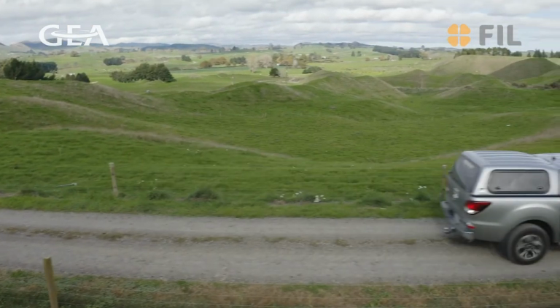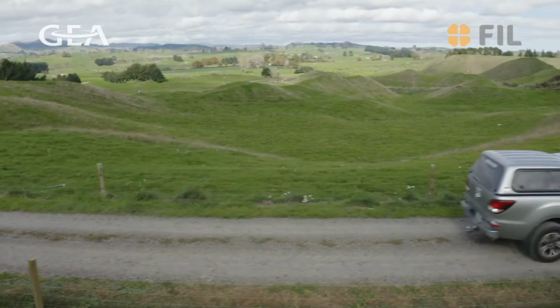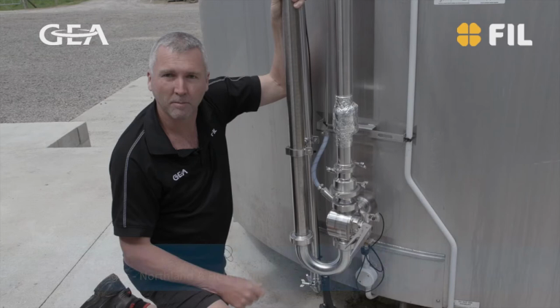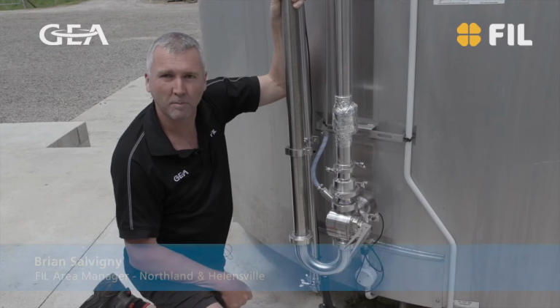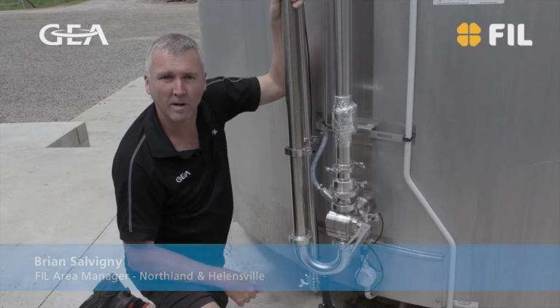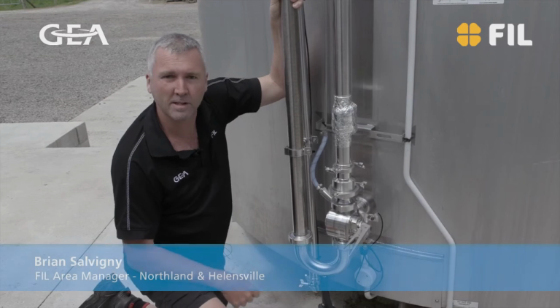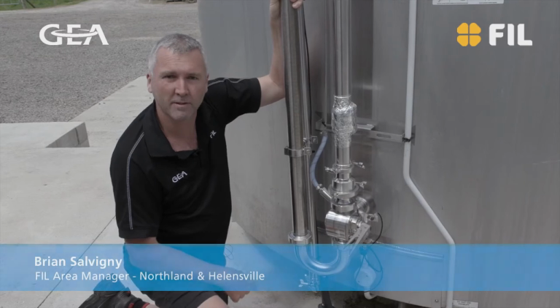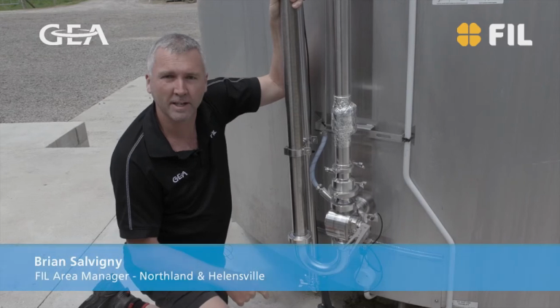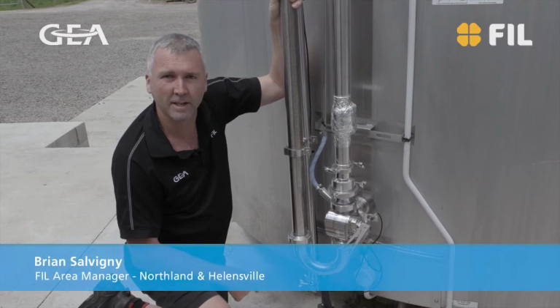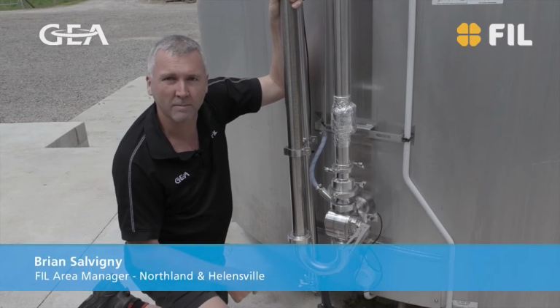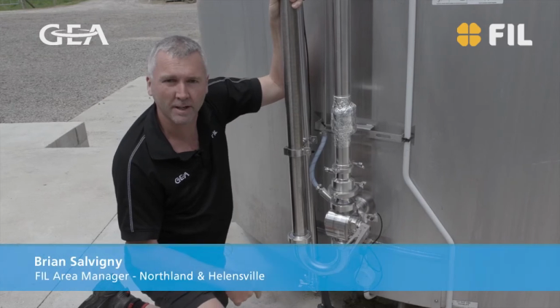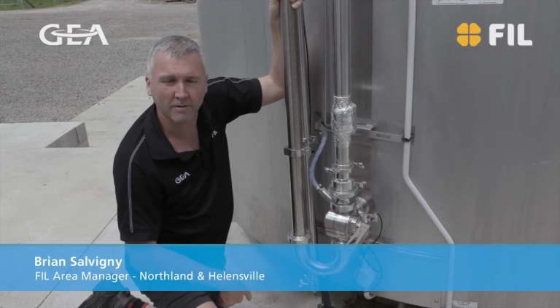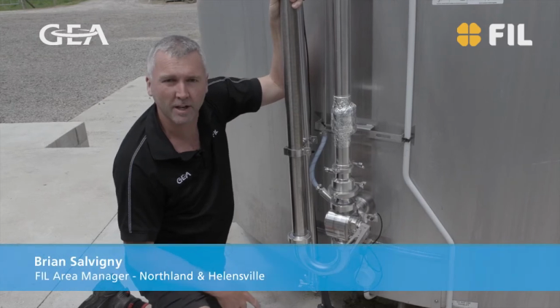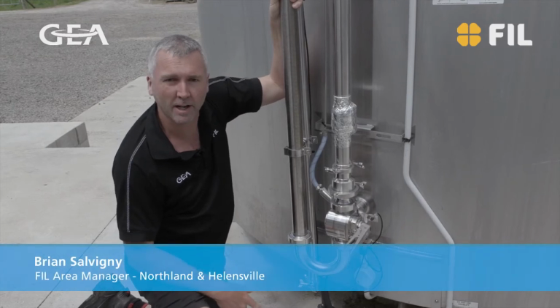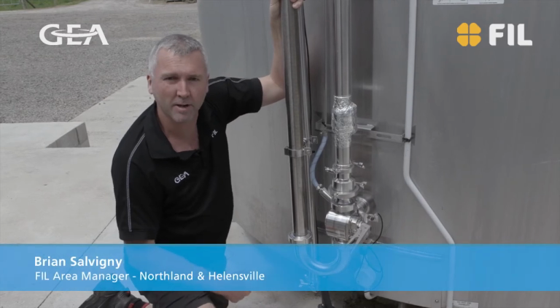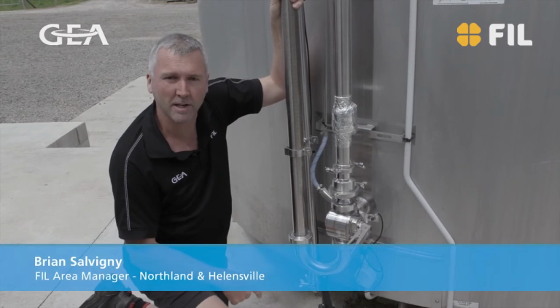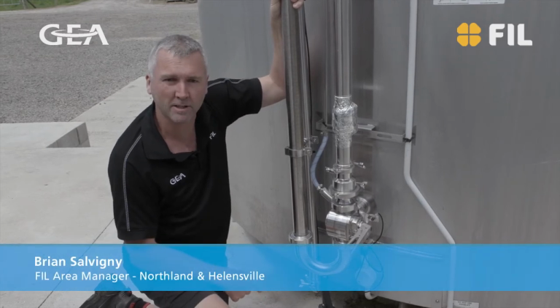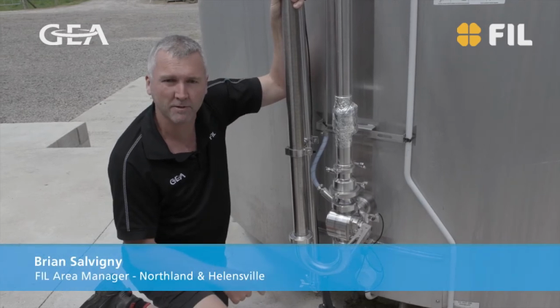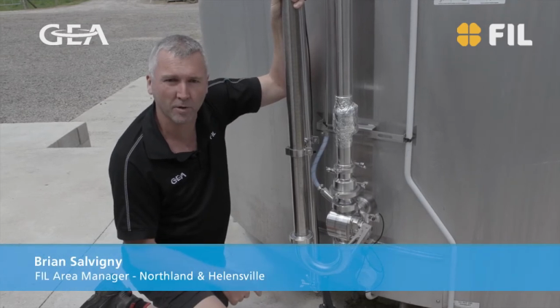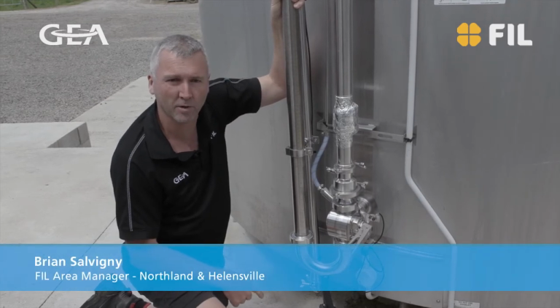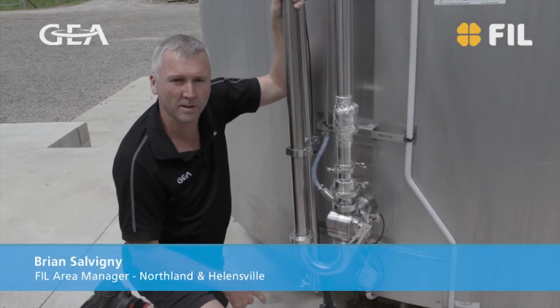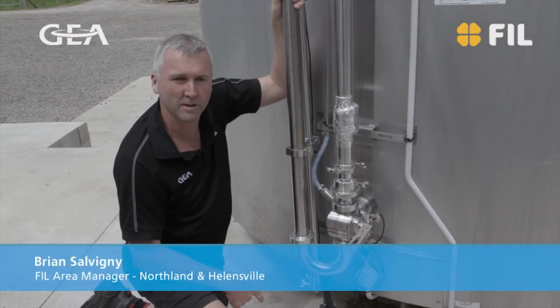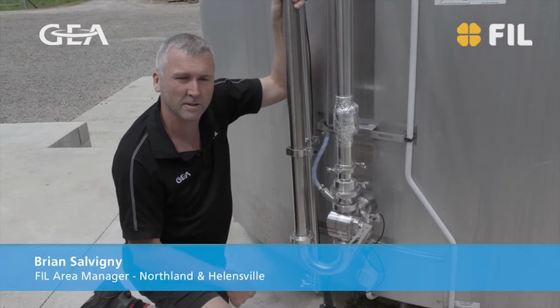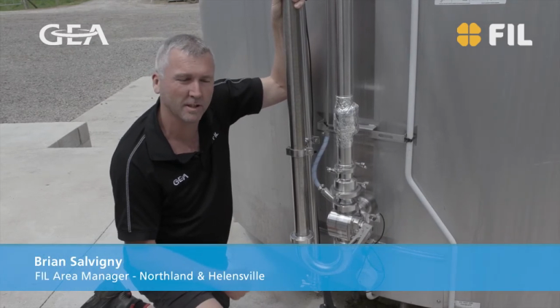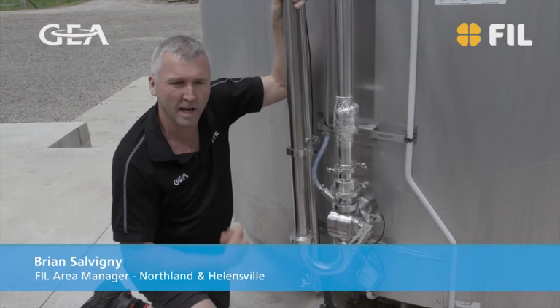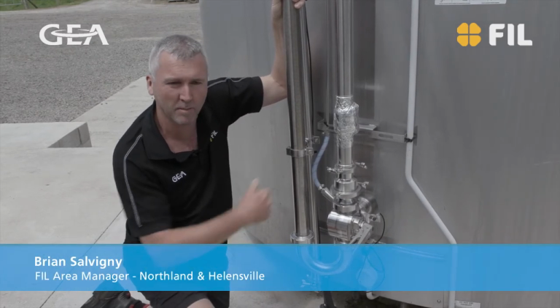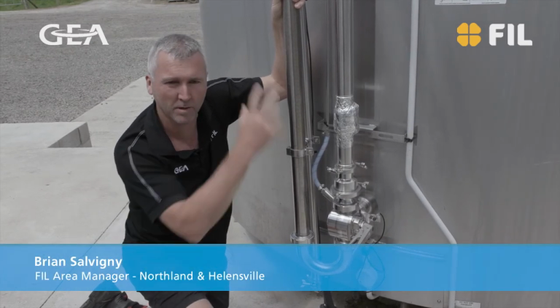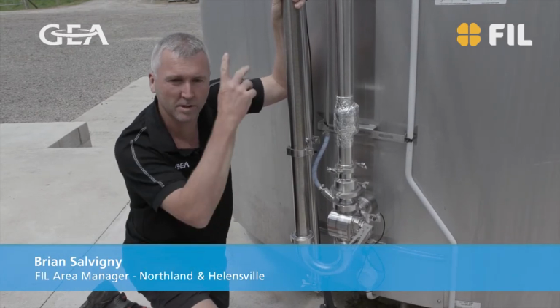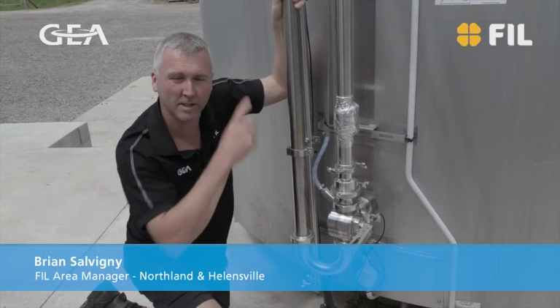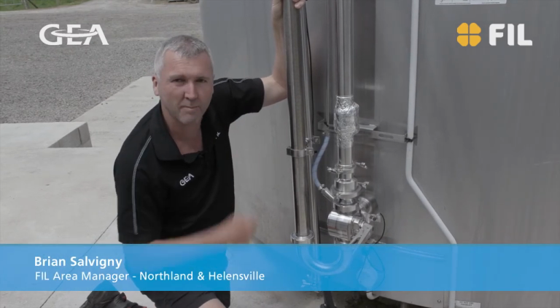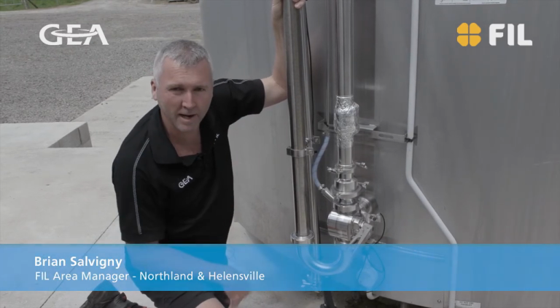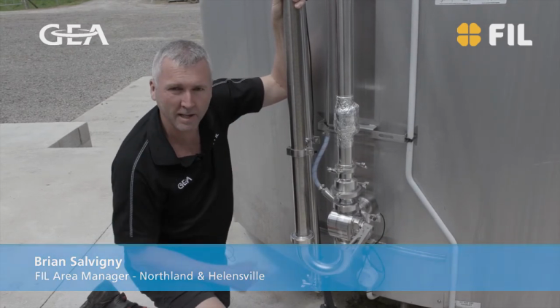I'm Brian Salvini, I'm the FIL Area Manager for Northland, so the harbour bridge to Cape Reinga.